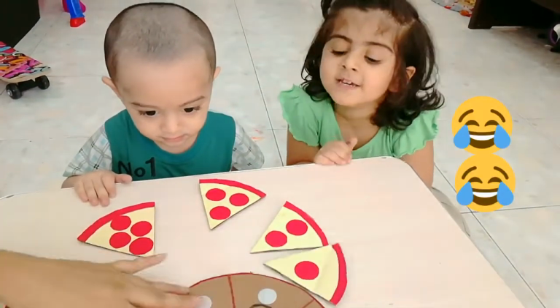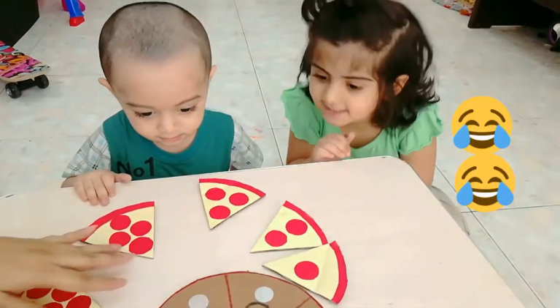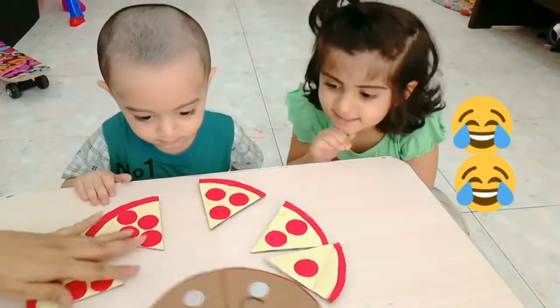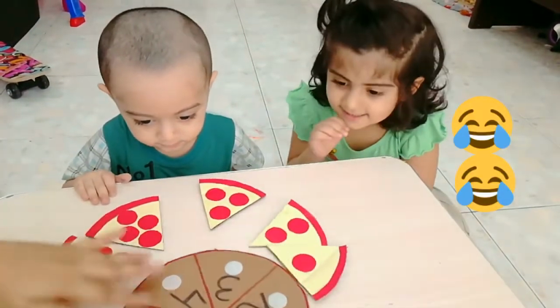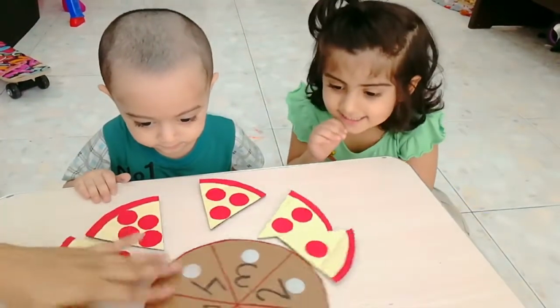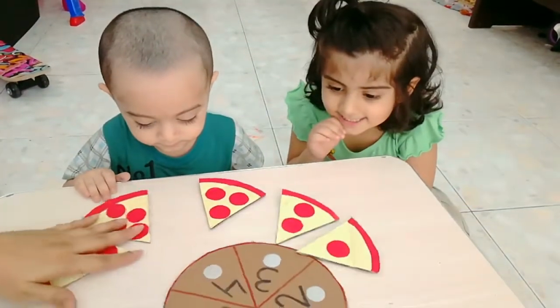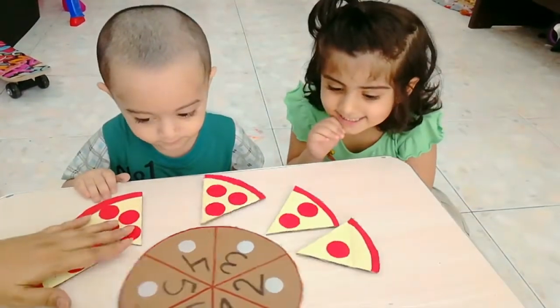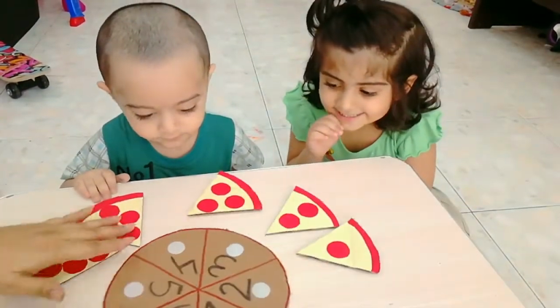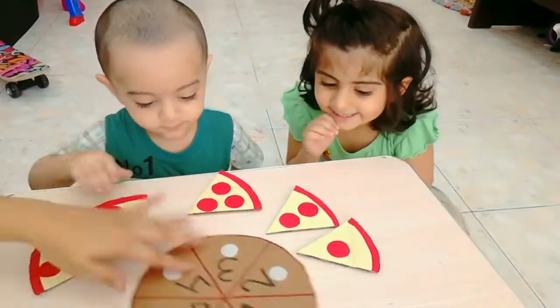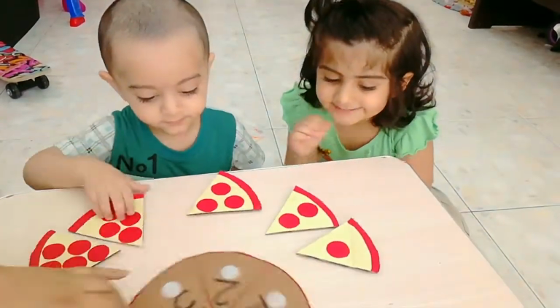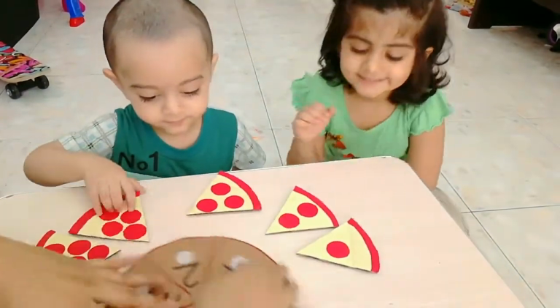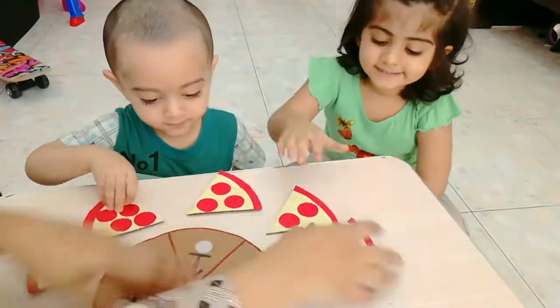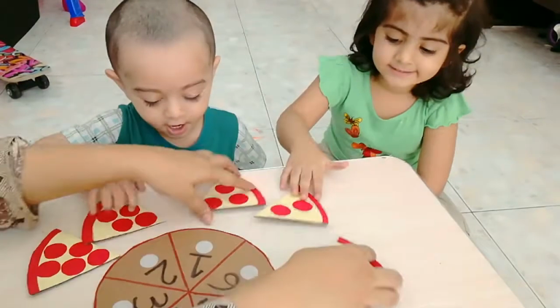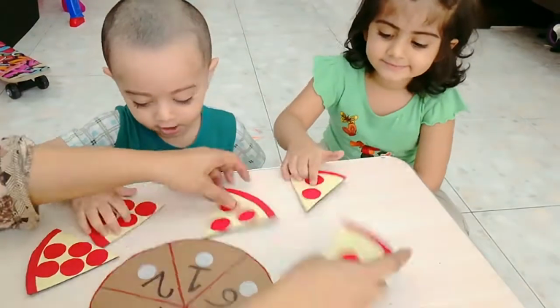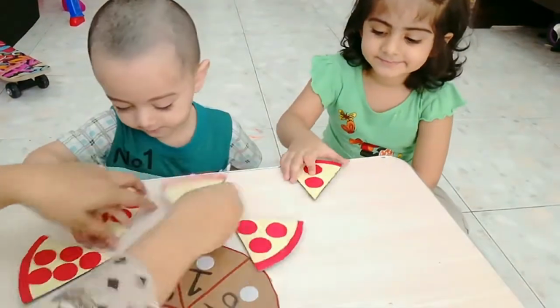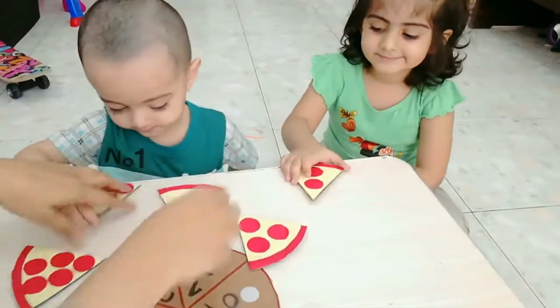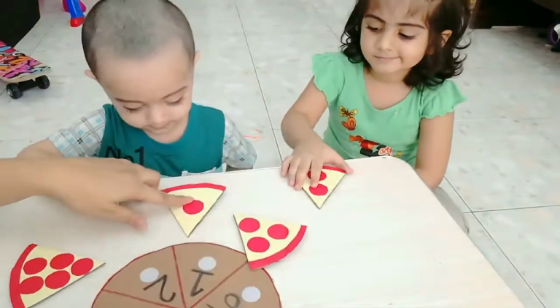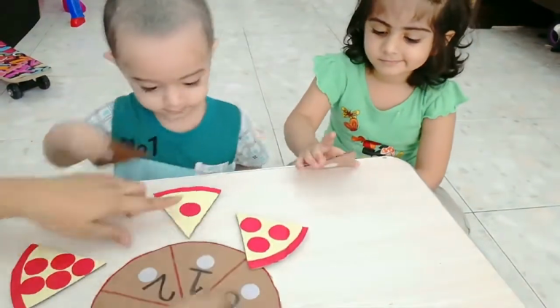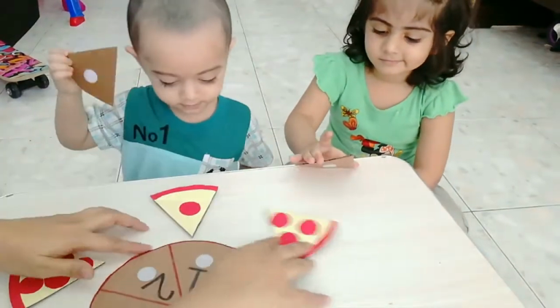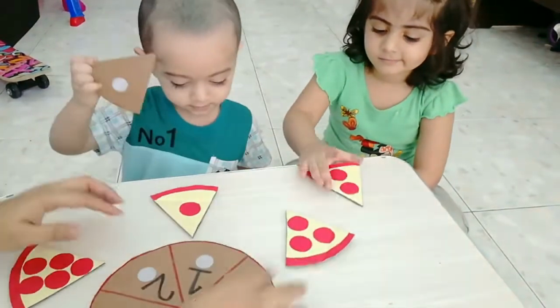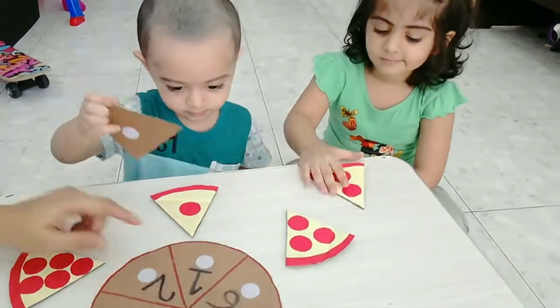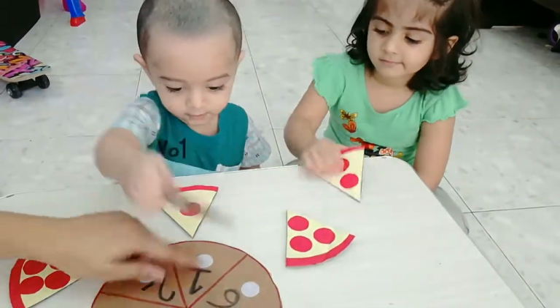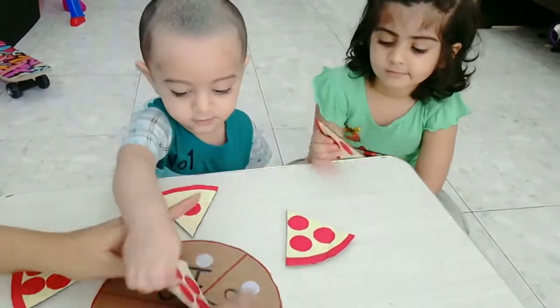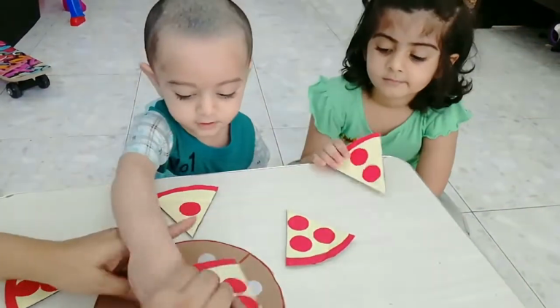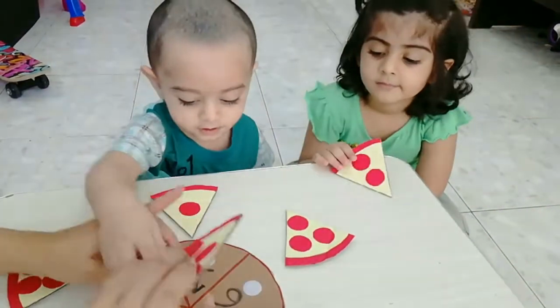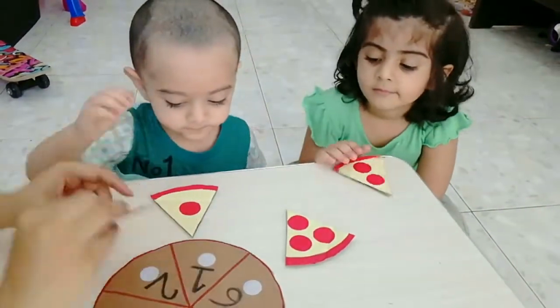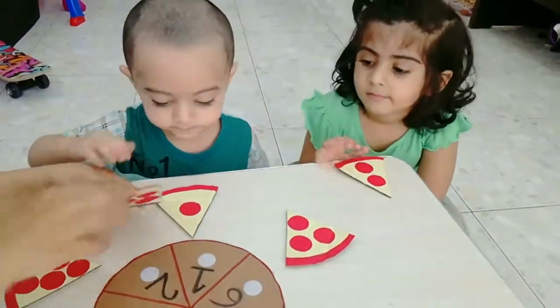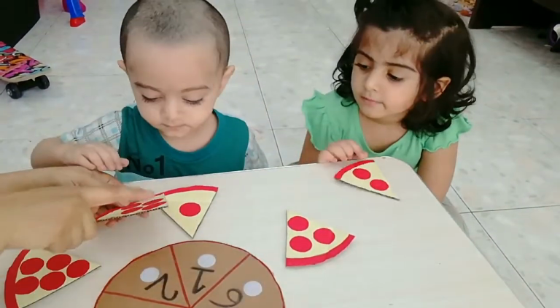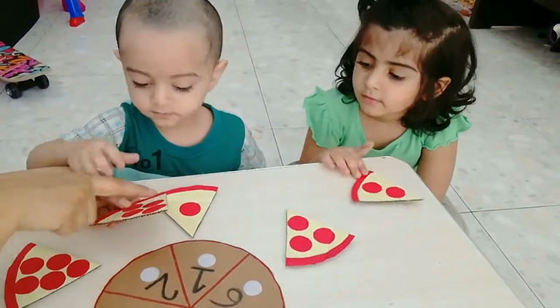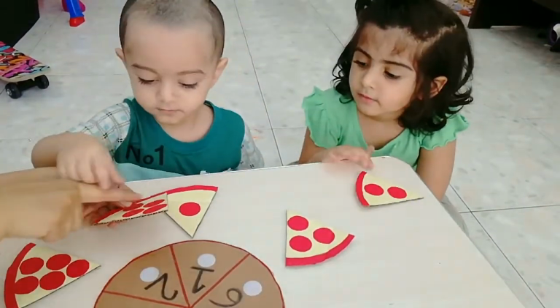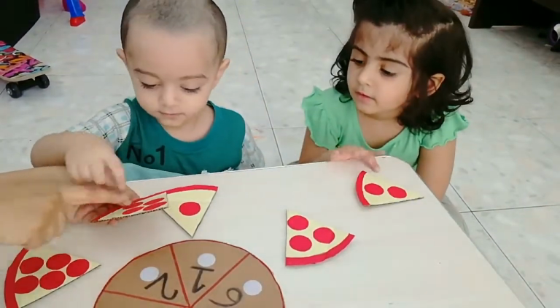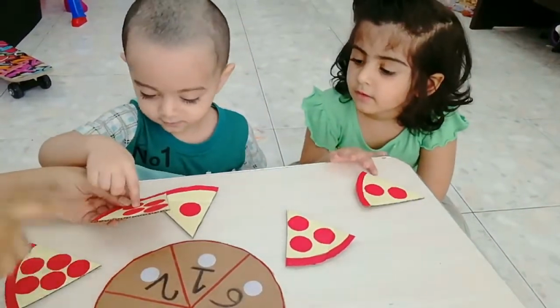Okay, now put two. One on one. This one is one. This one is one pepperoni. One, one, one. One on one. This is how many? One, two, three, four.